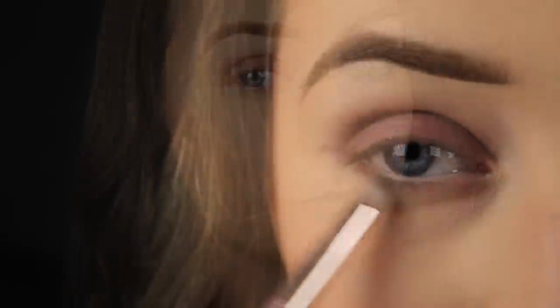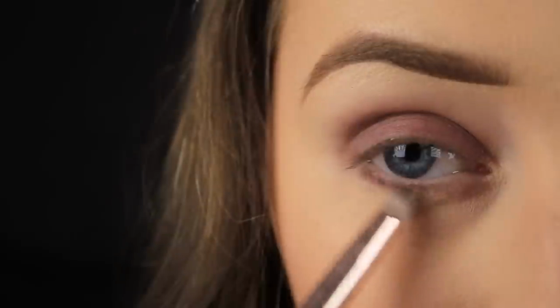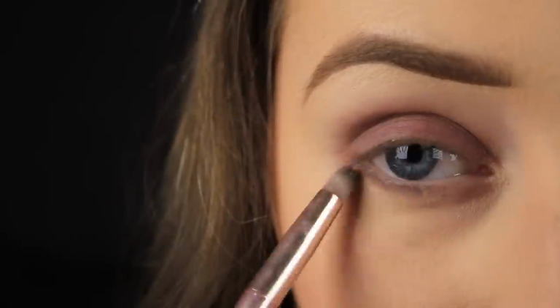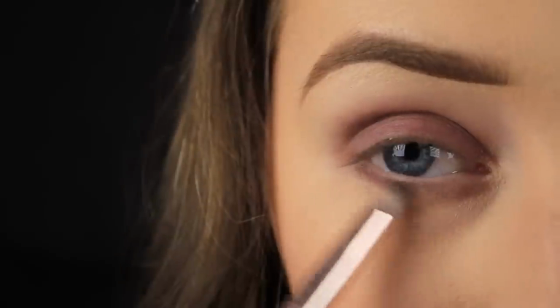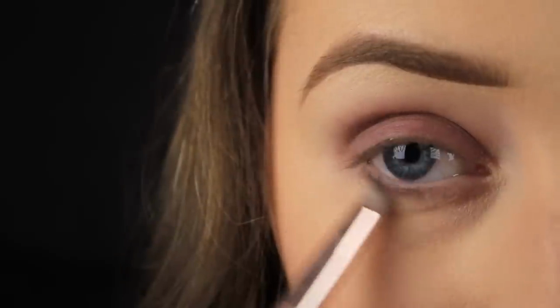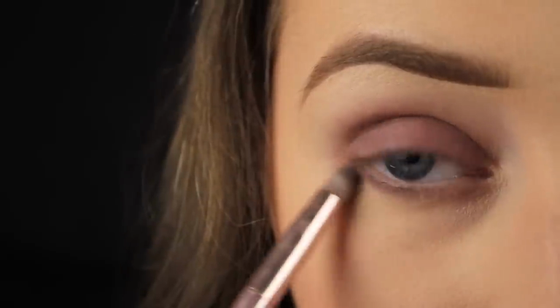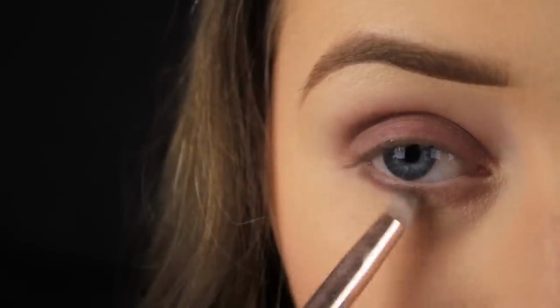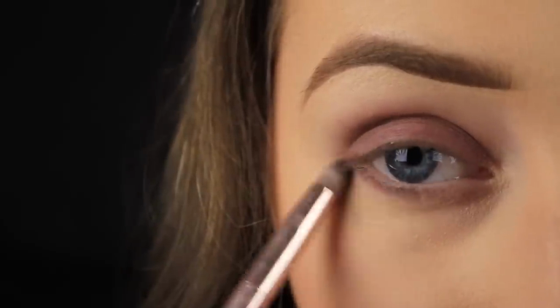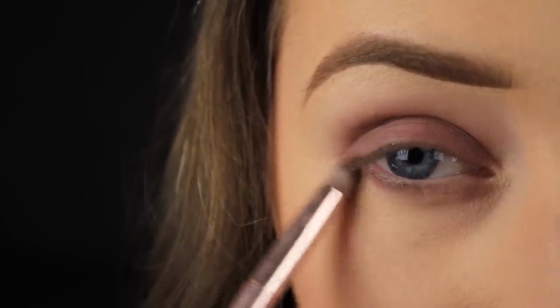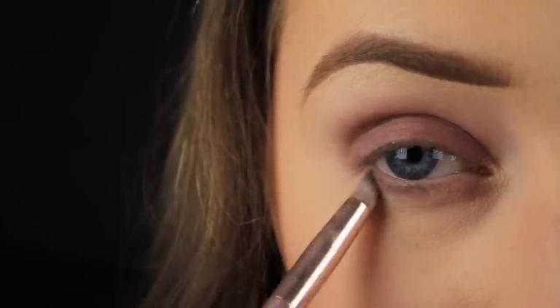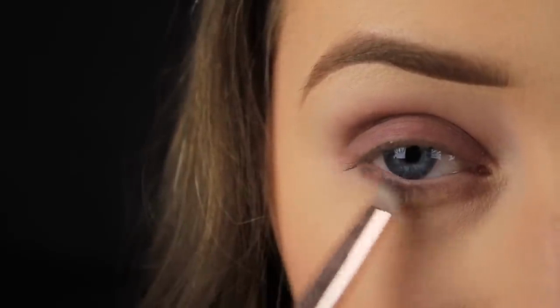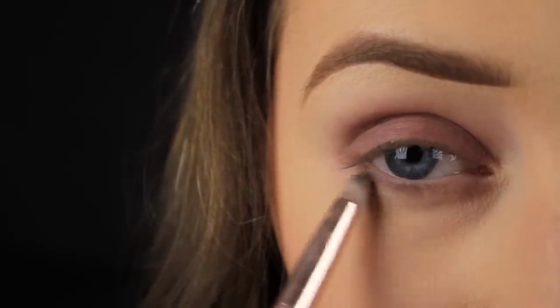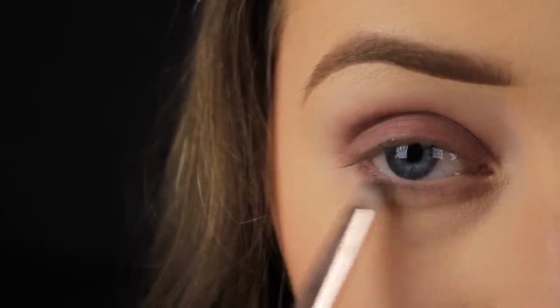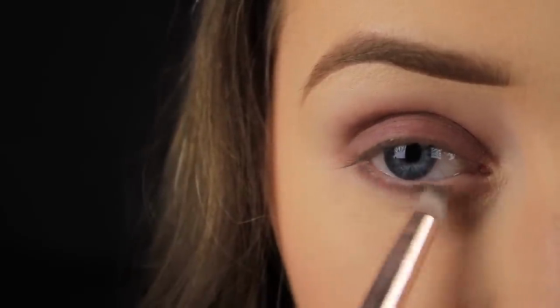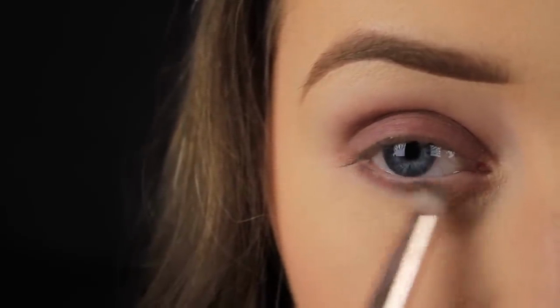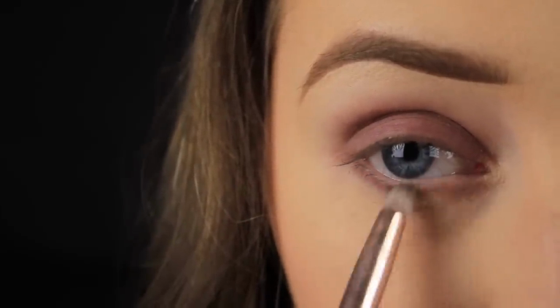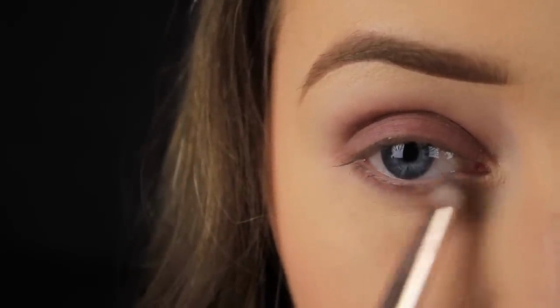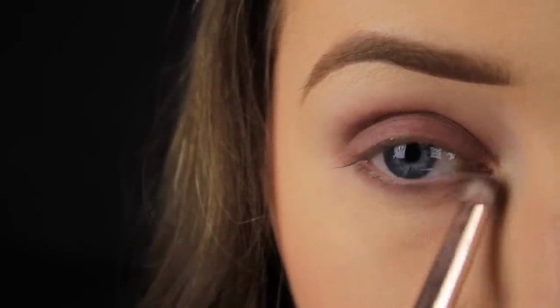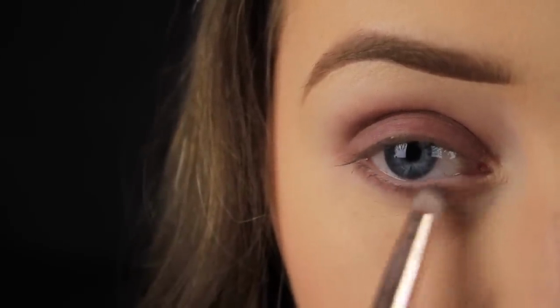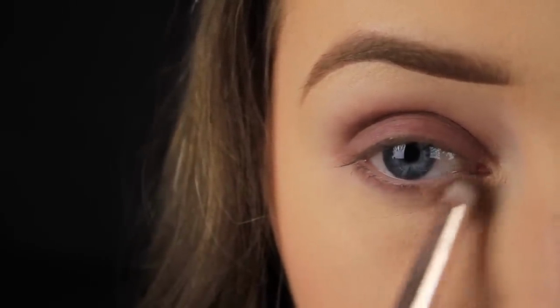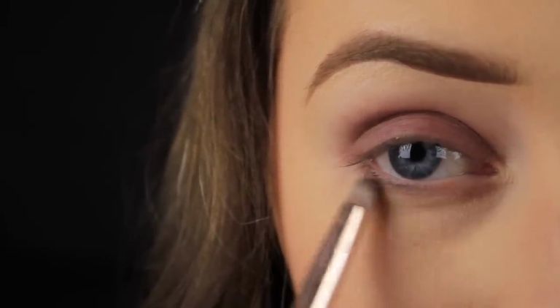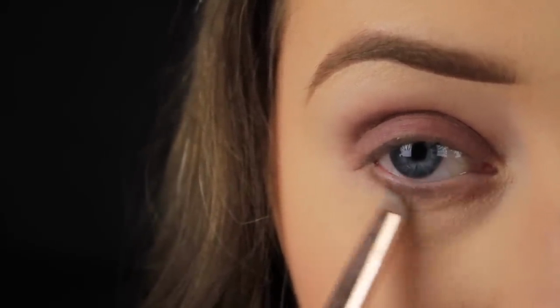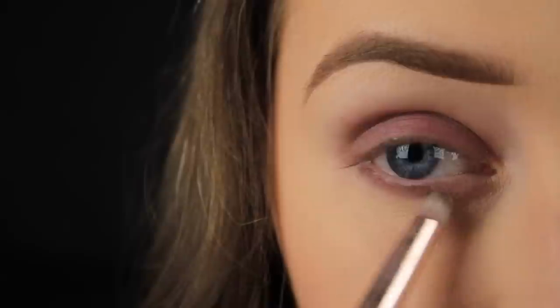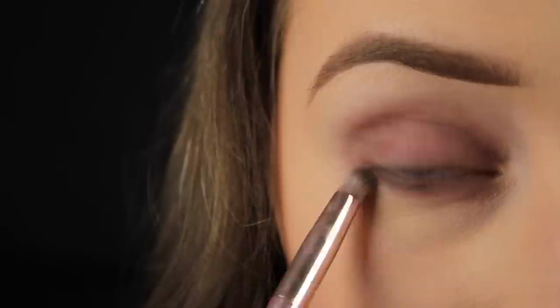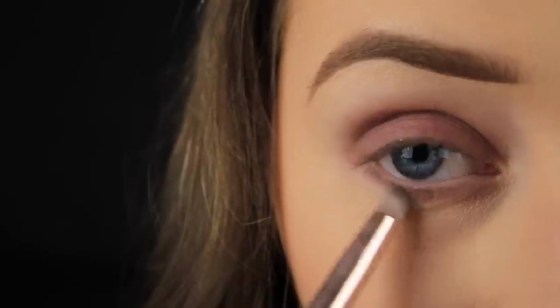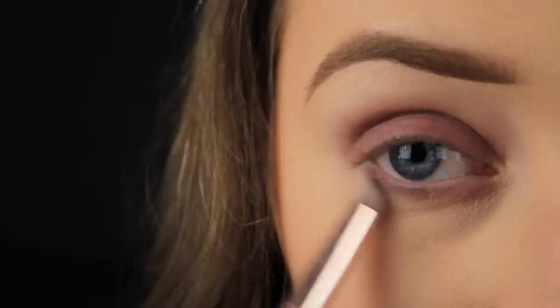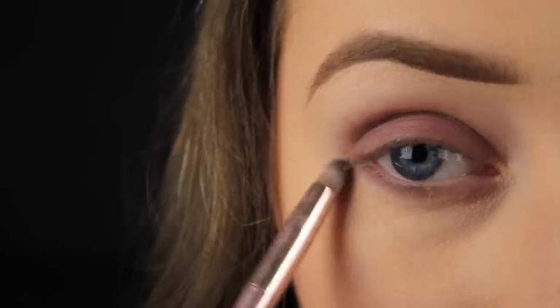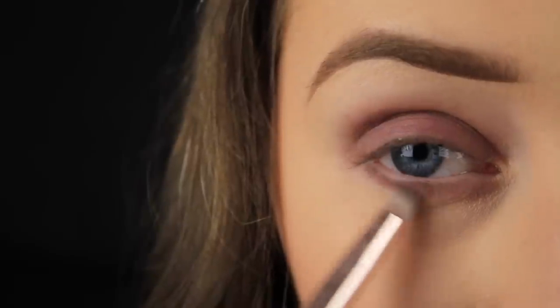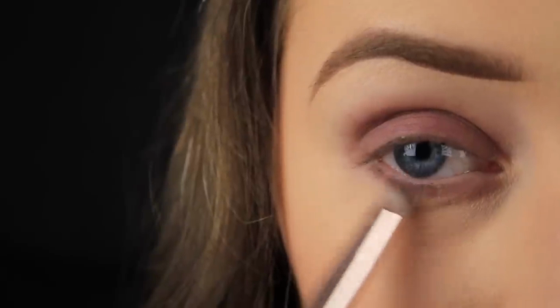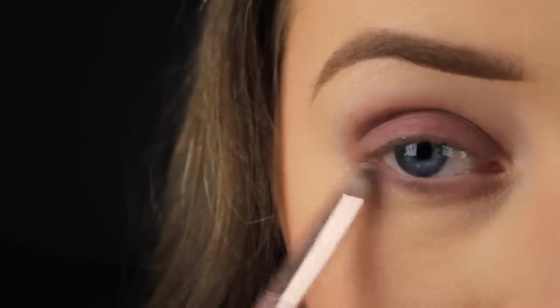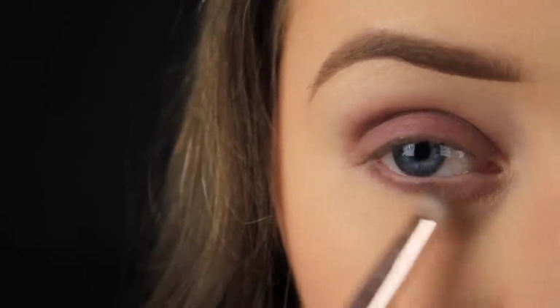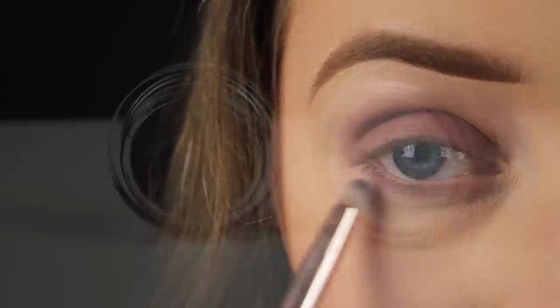Now I'm just using a synthetic brush as it works really well with the cream shadow and I'm applying that brown down along the lower lash line.